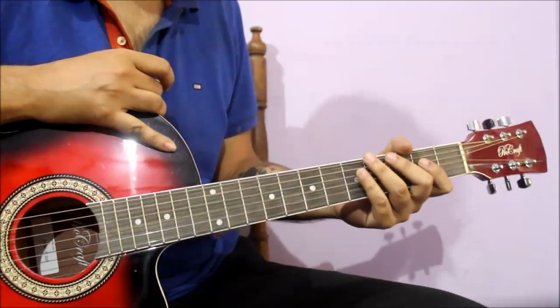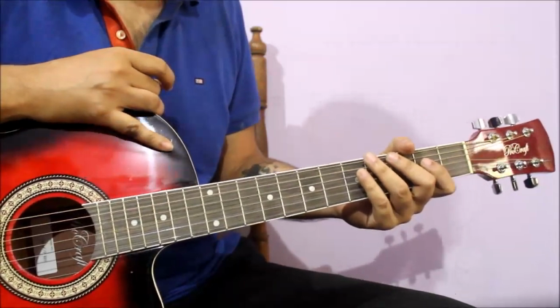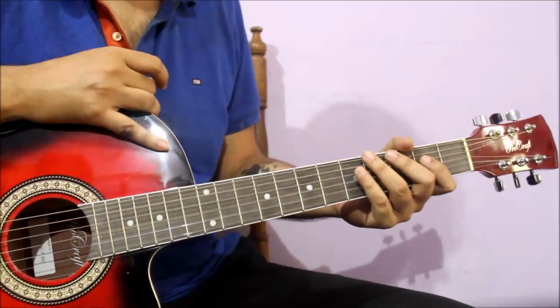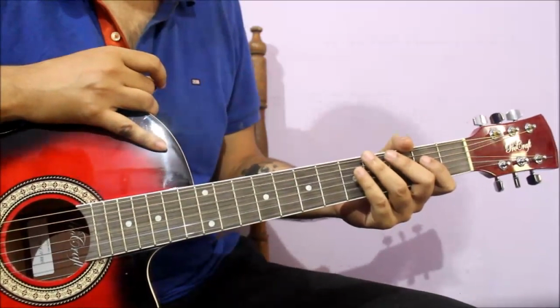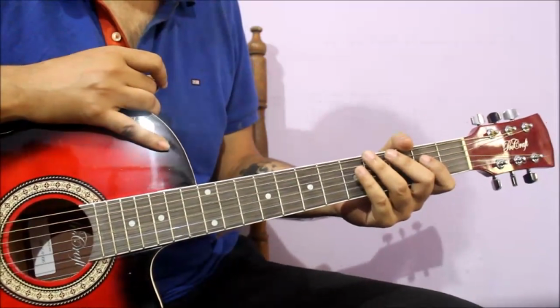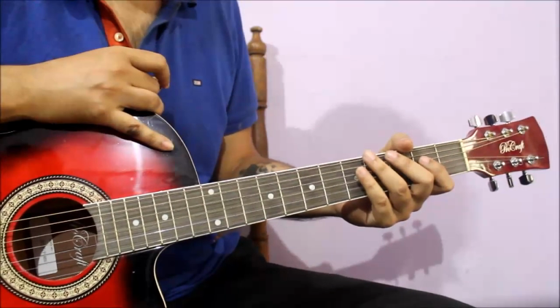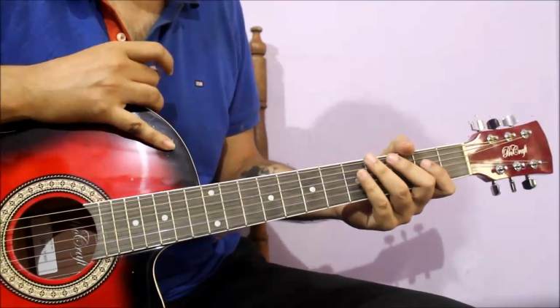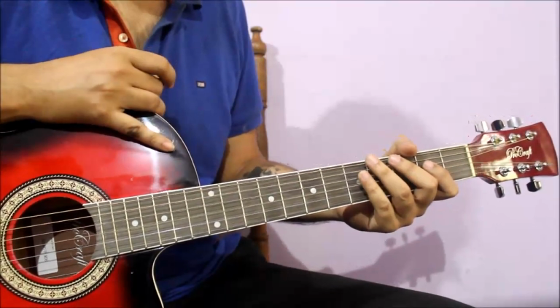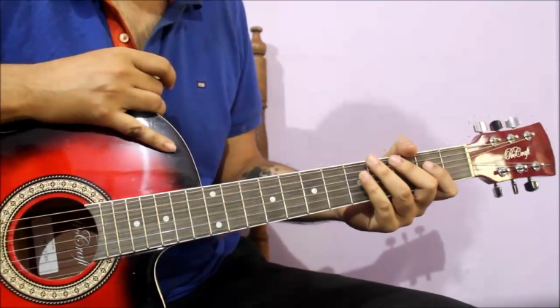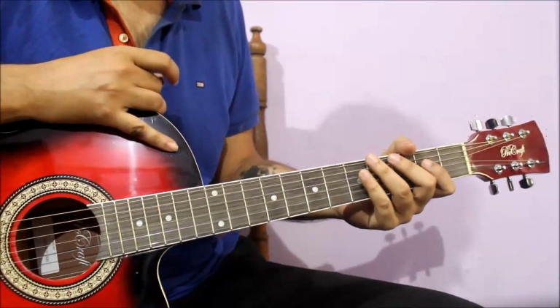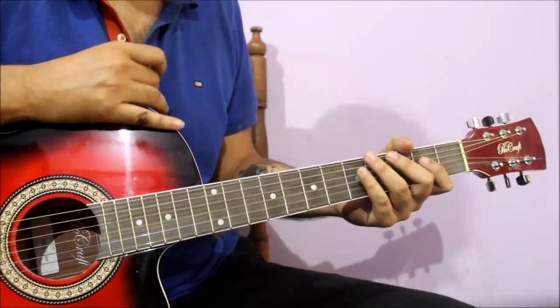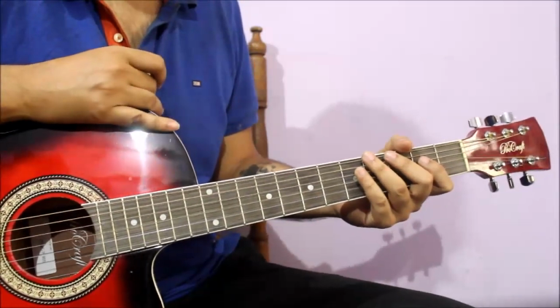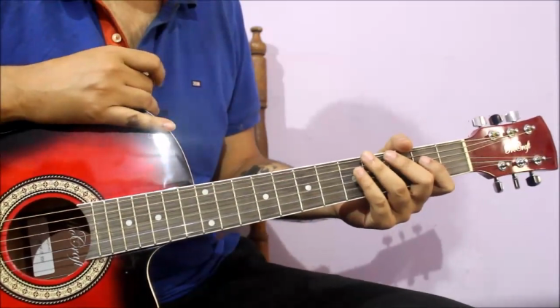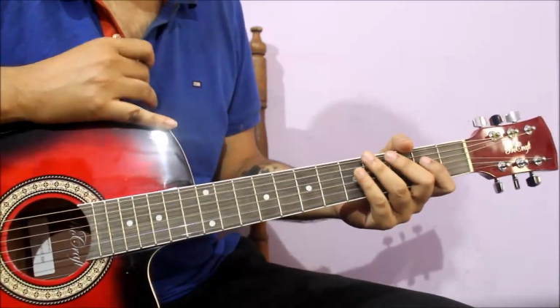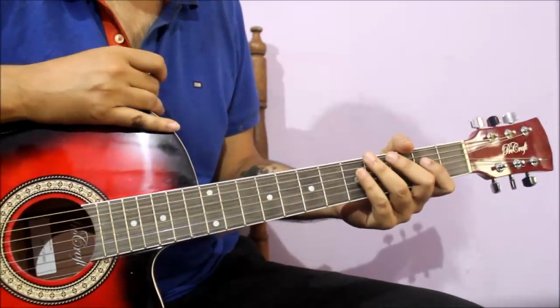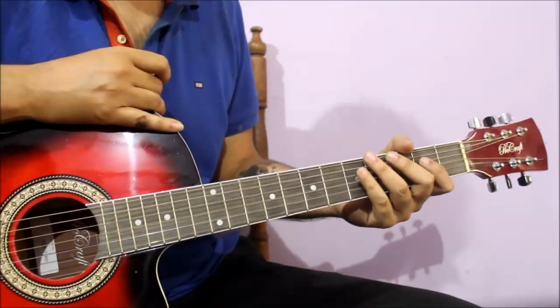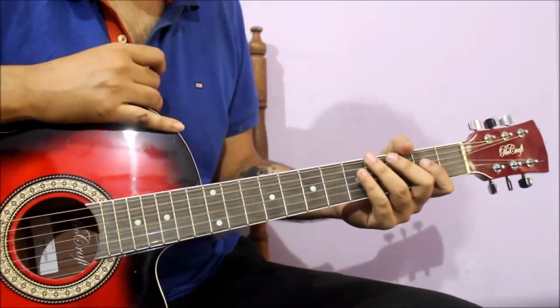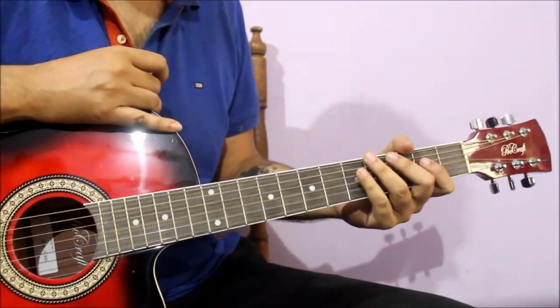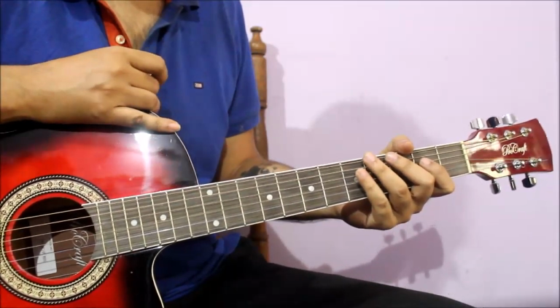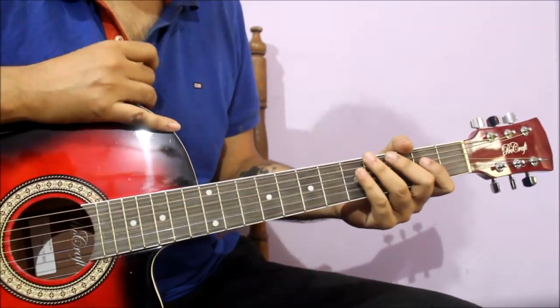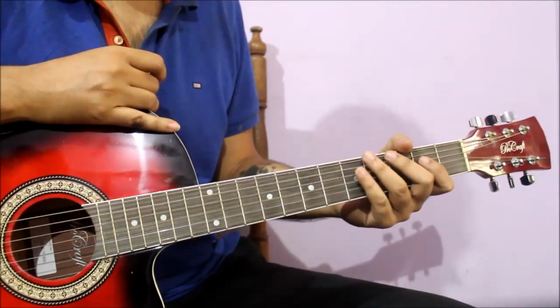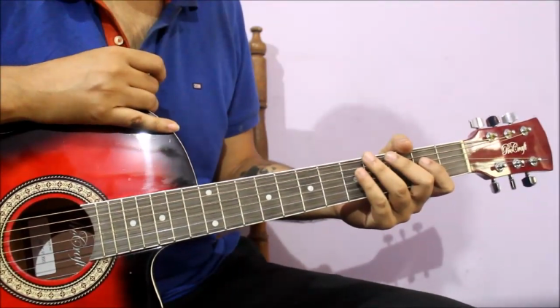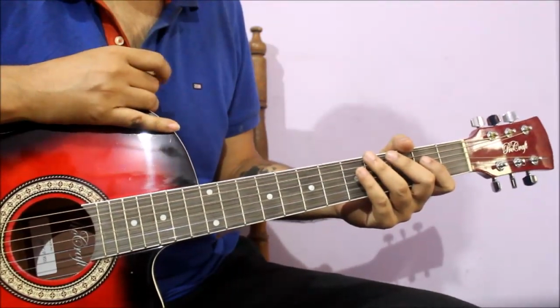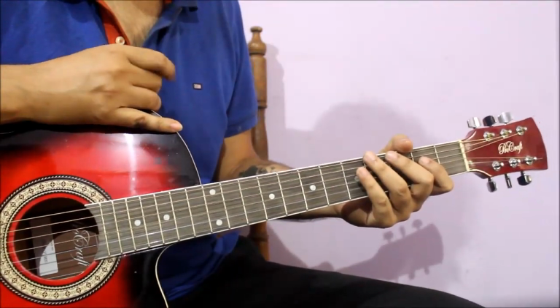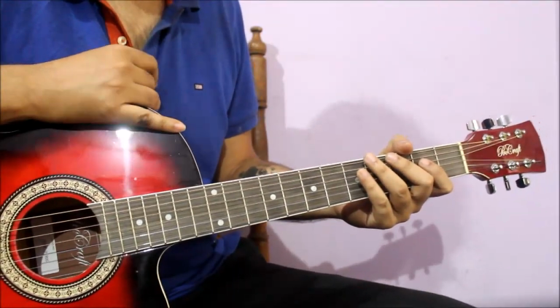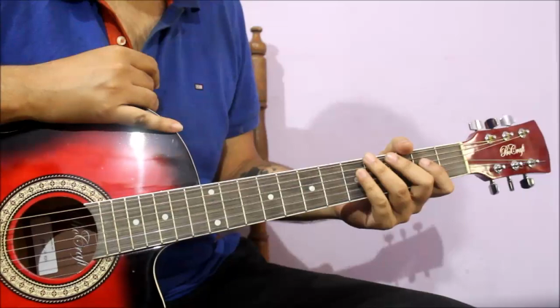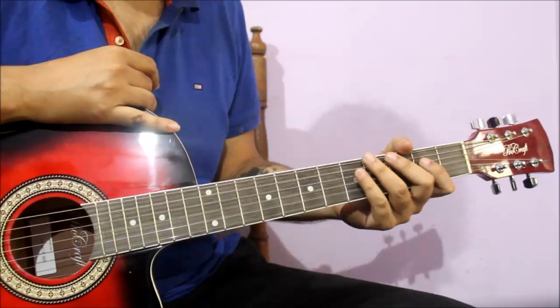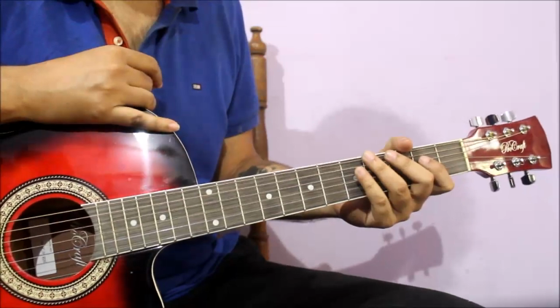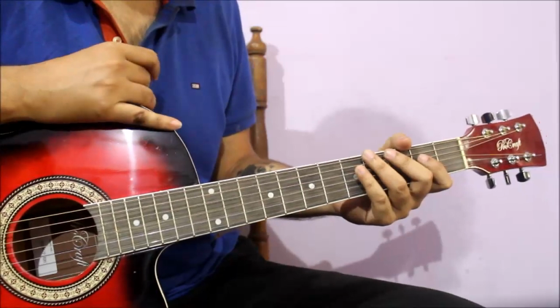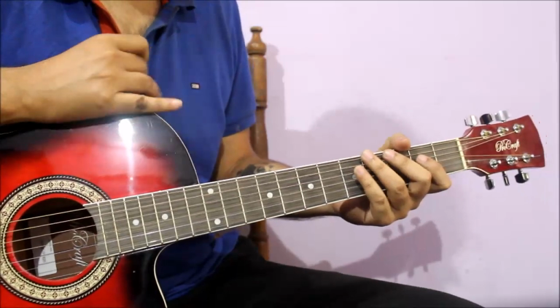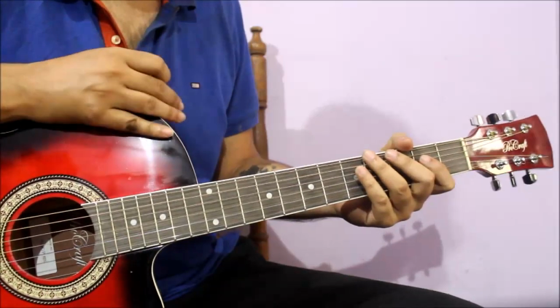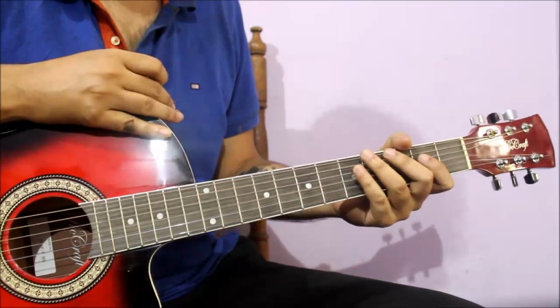I provide all things like backing track, return material, and tabs. If you want to support me, you can donate anything.